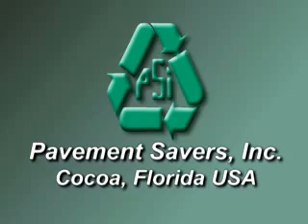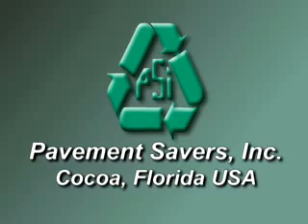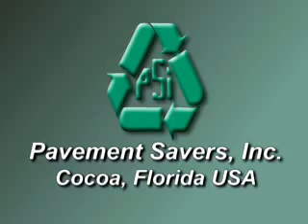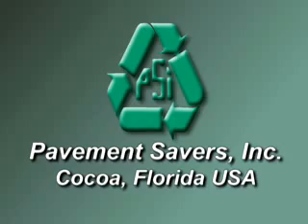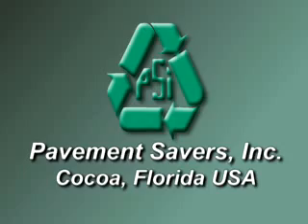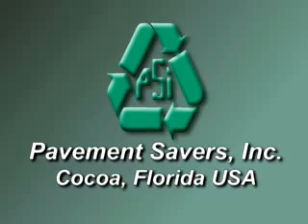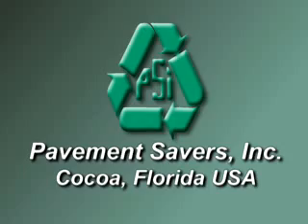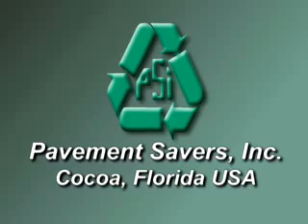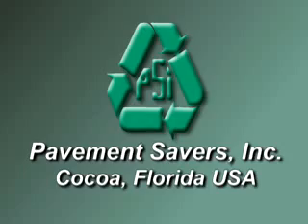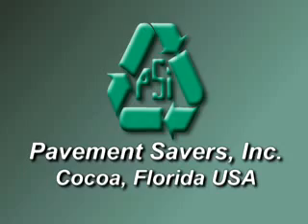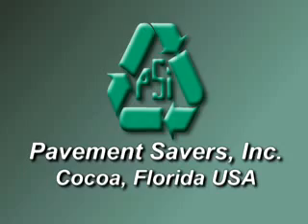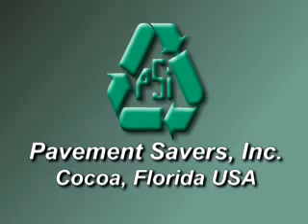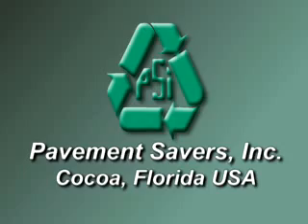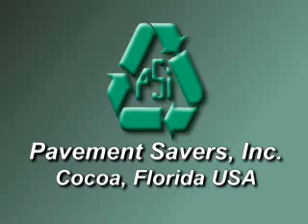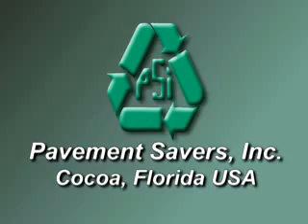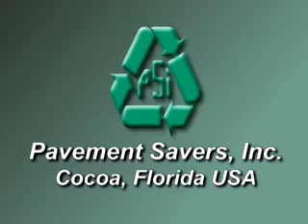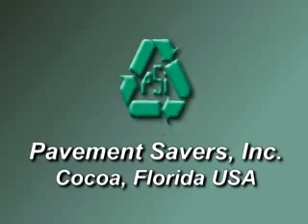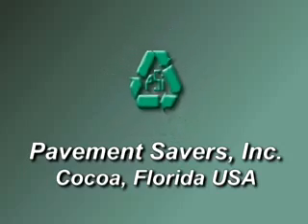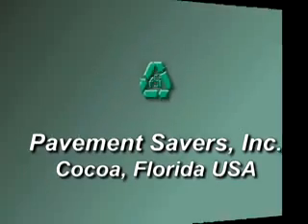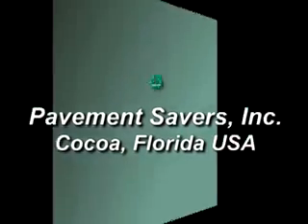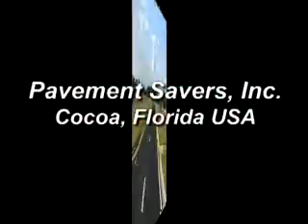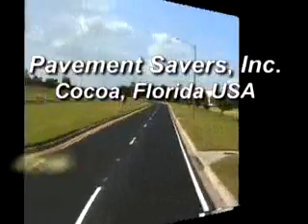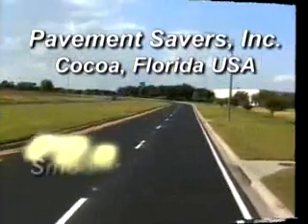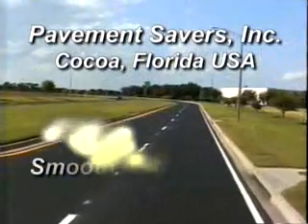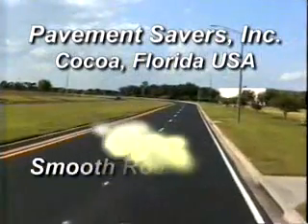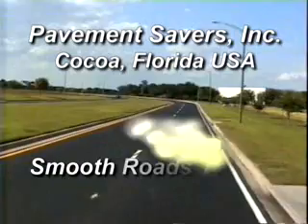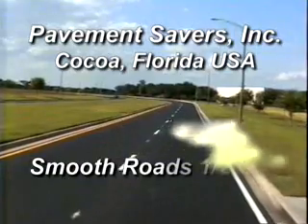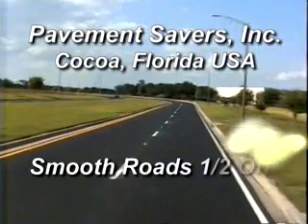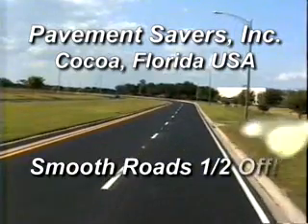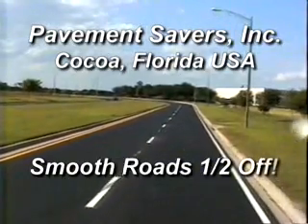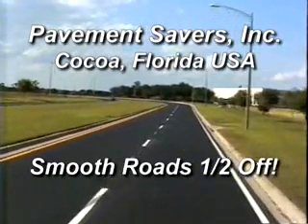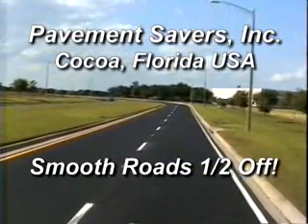Pavement Savers Incorporated of Cocoa, Florida presents: Smooth Roads Half Off.